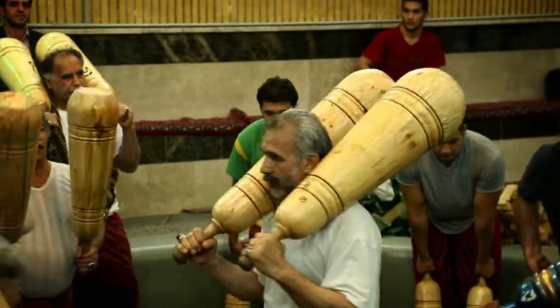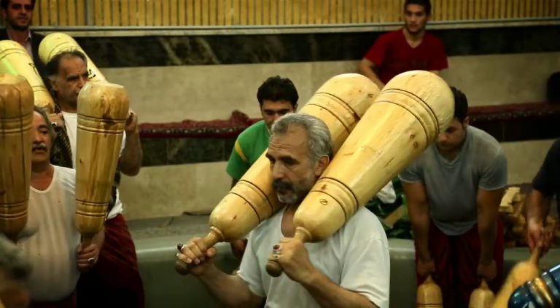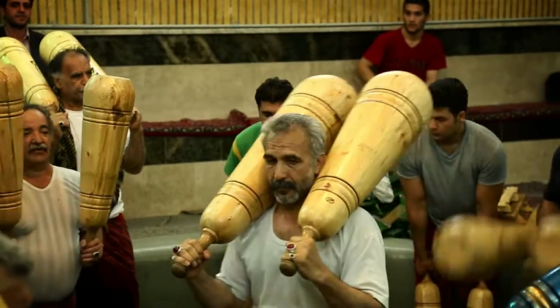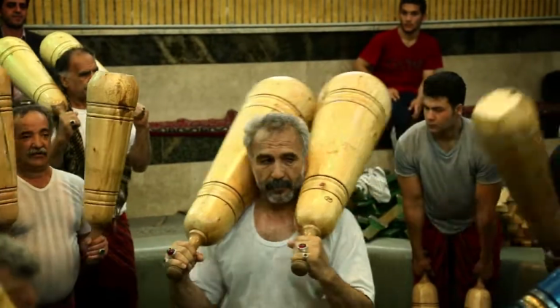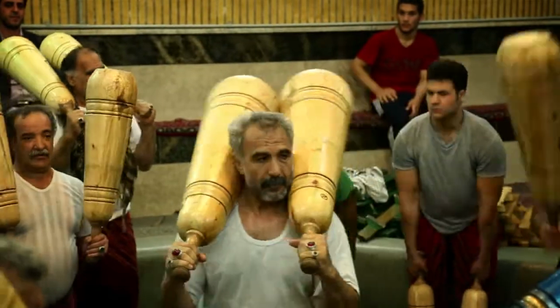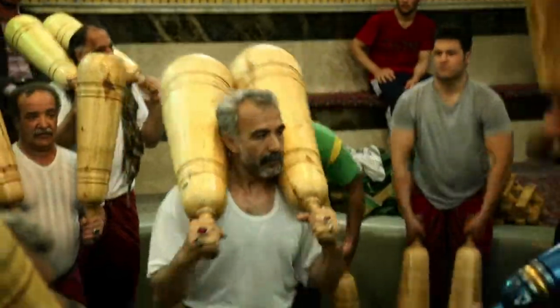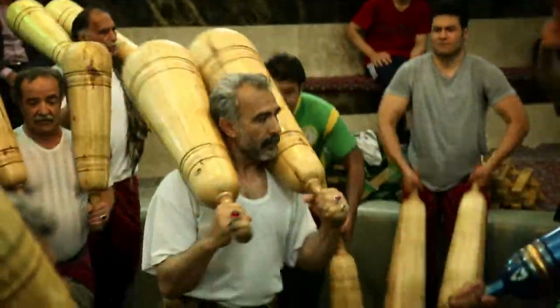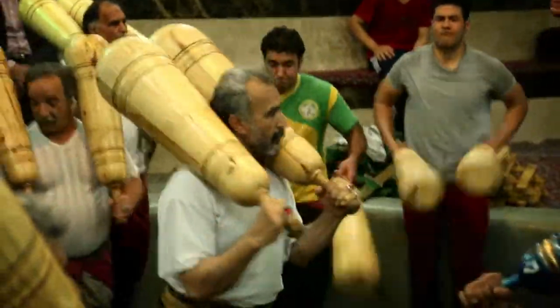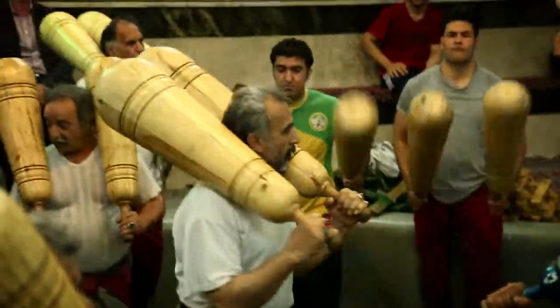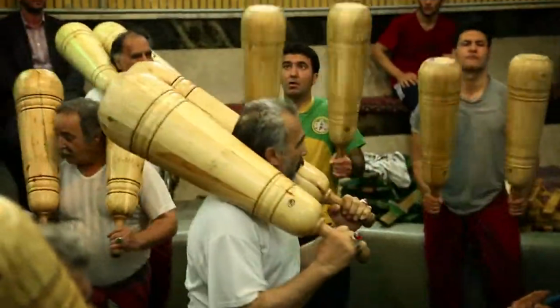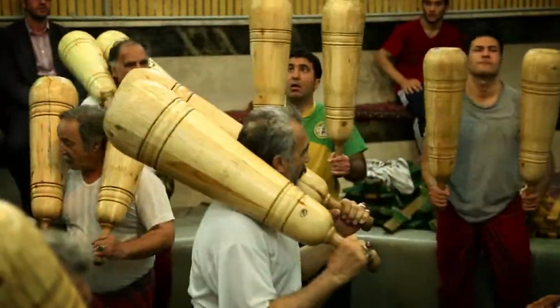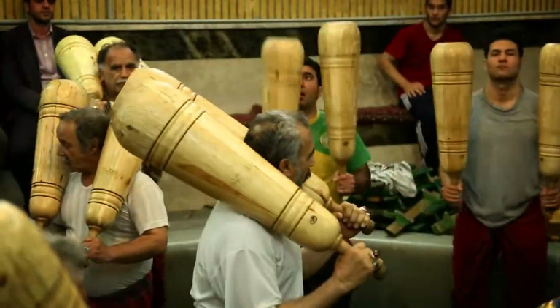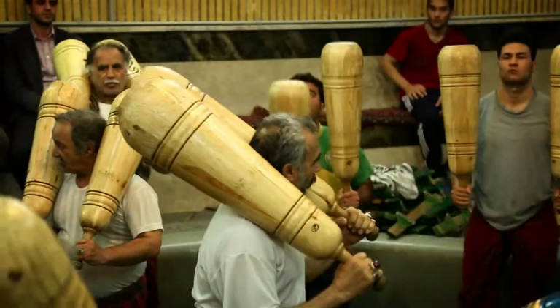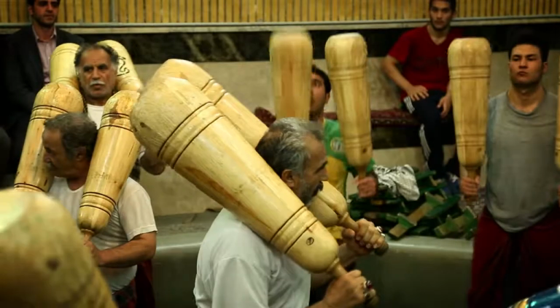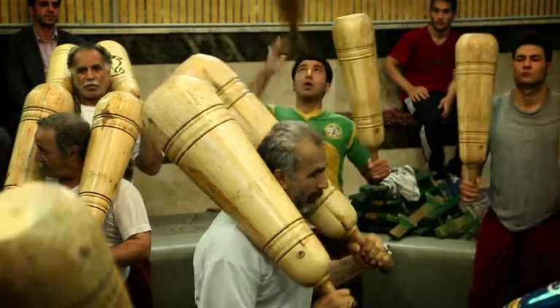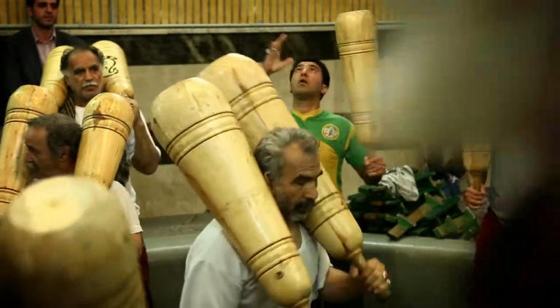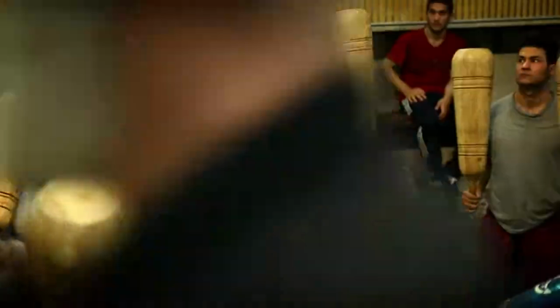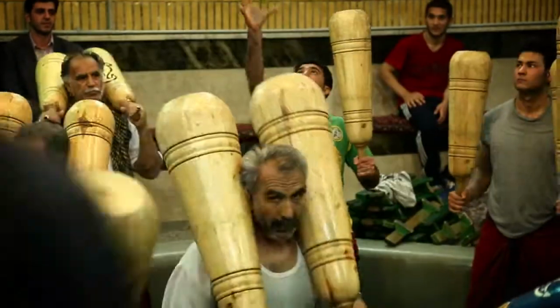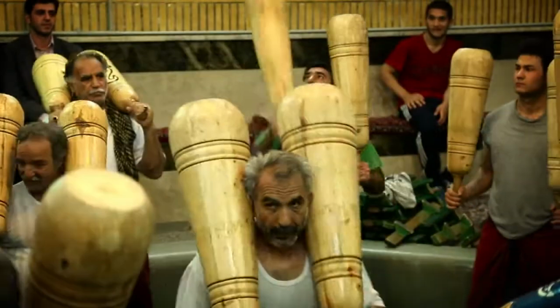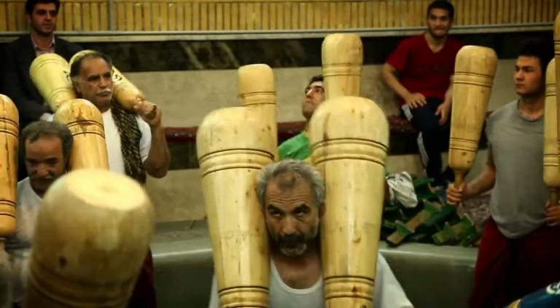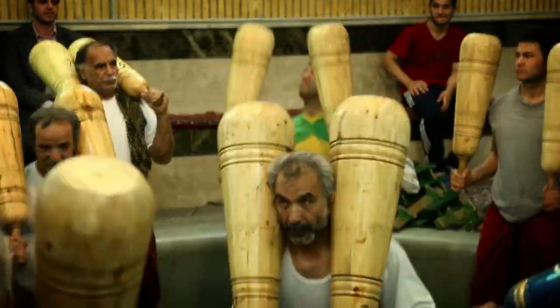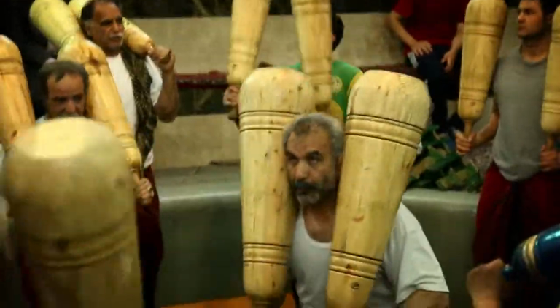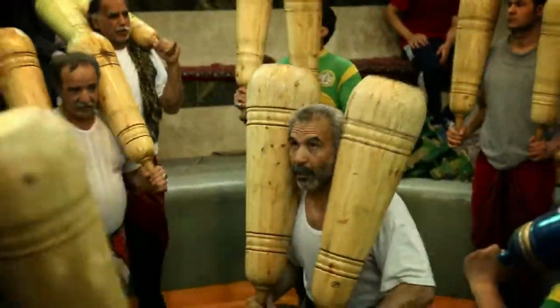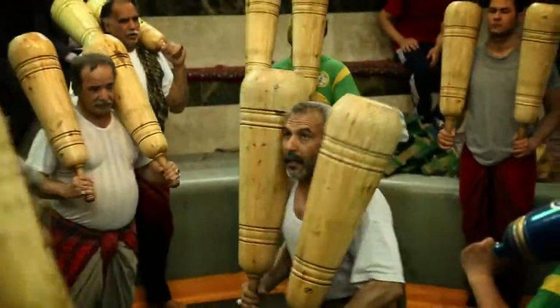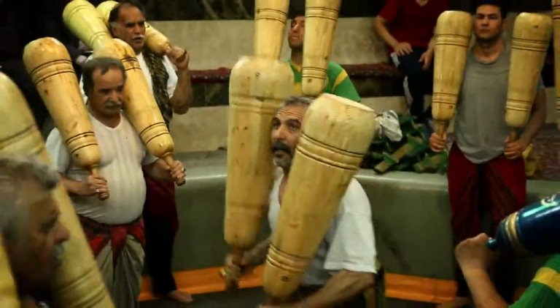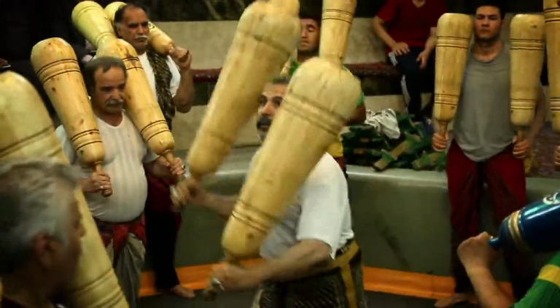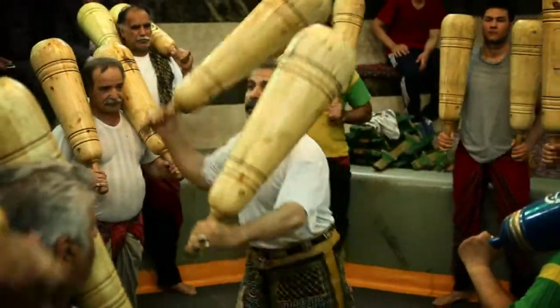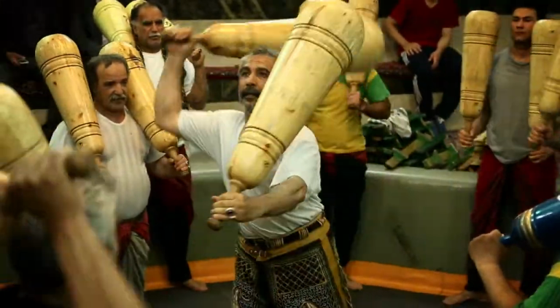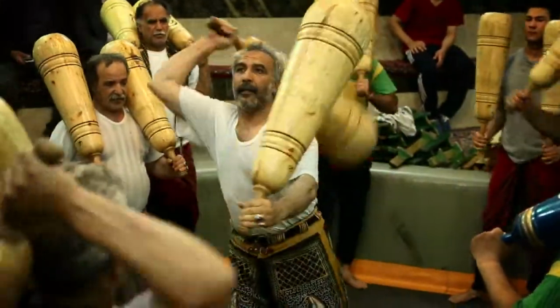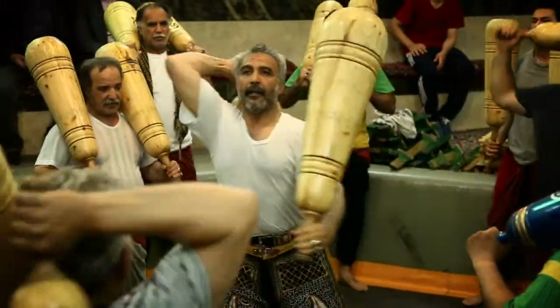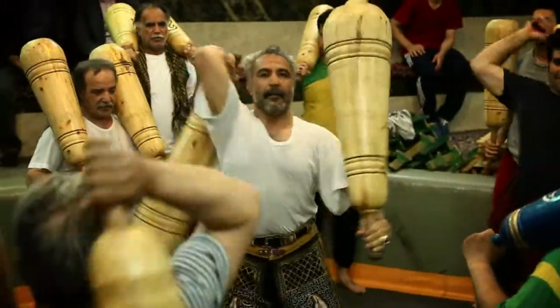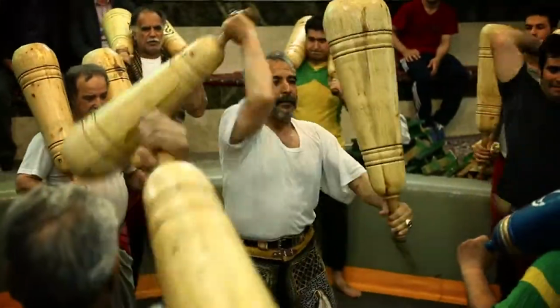Parfois, les lutteurs les plus habiles agissent comme s'ils jonglaient avec les massues.